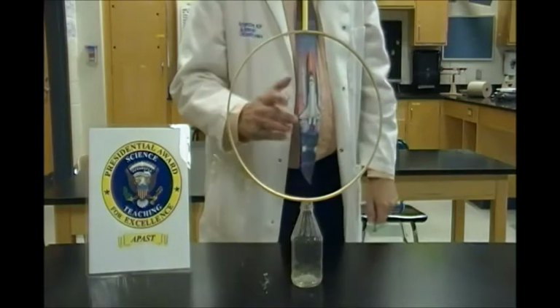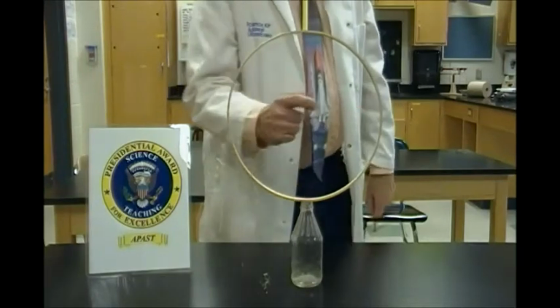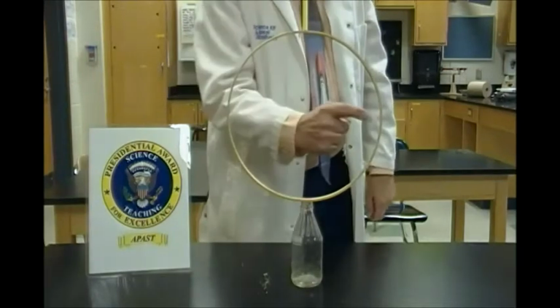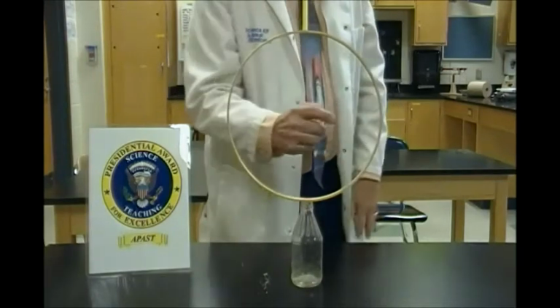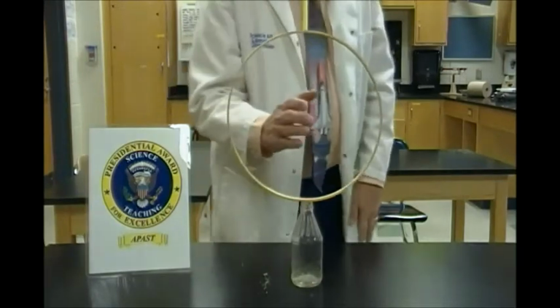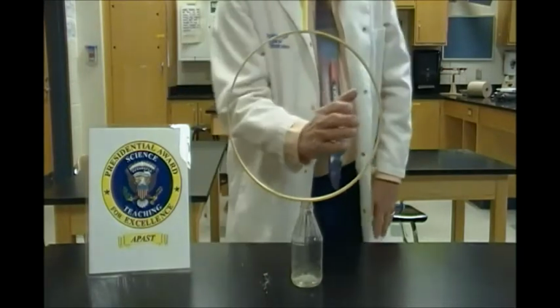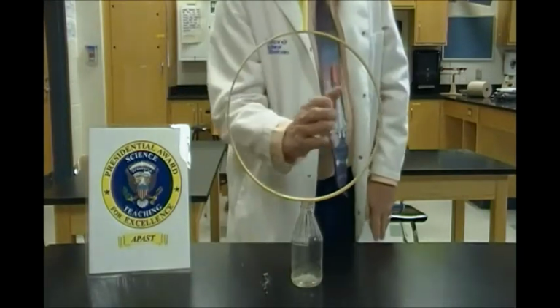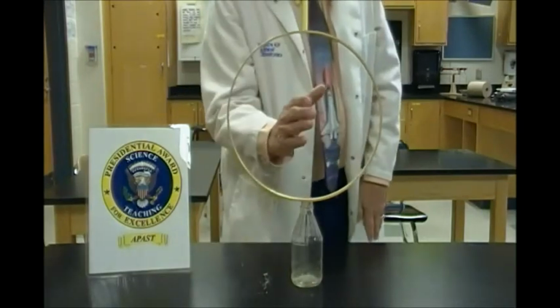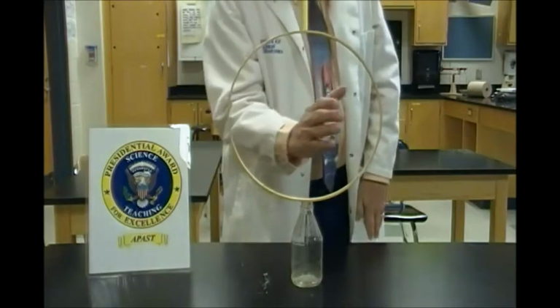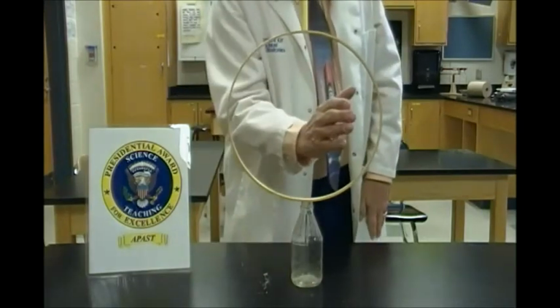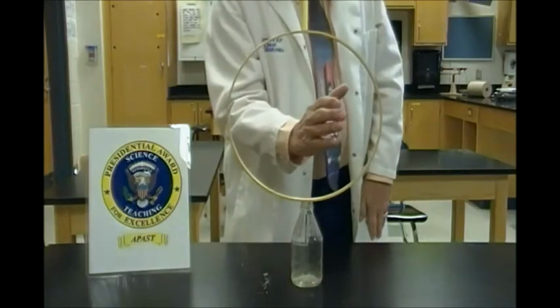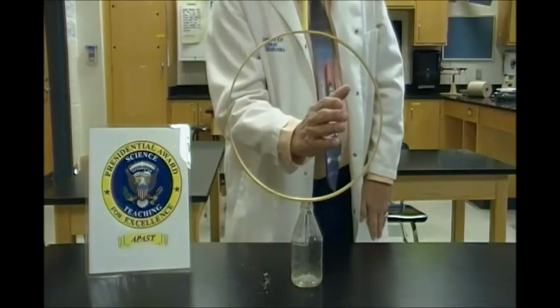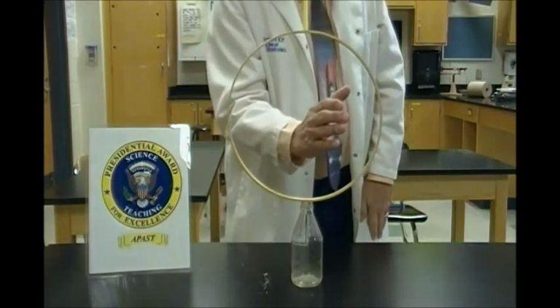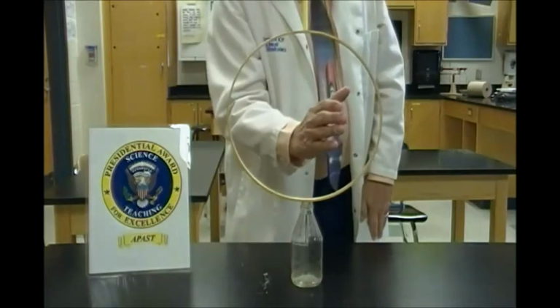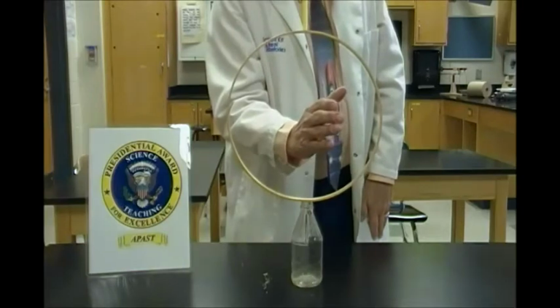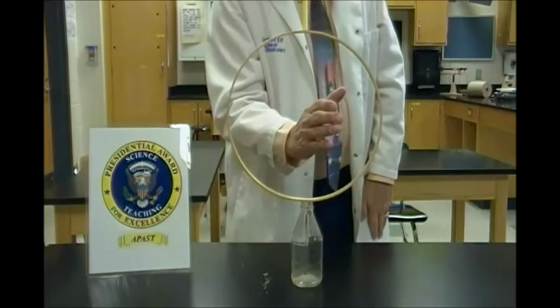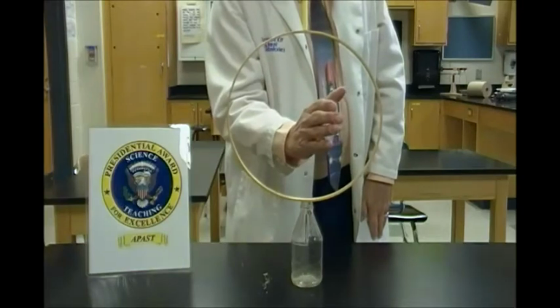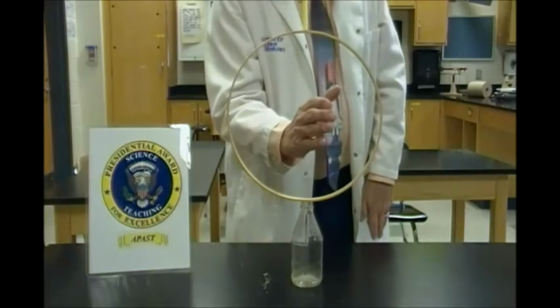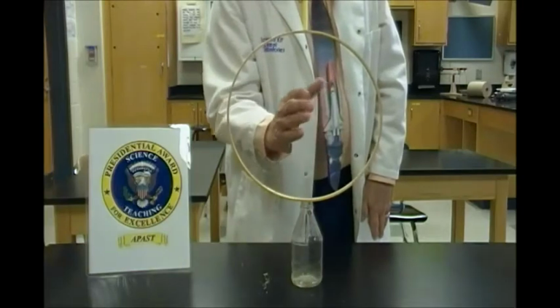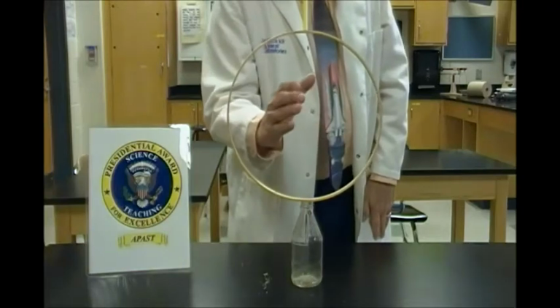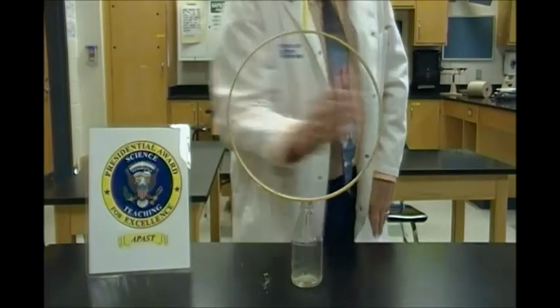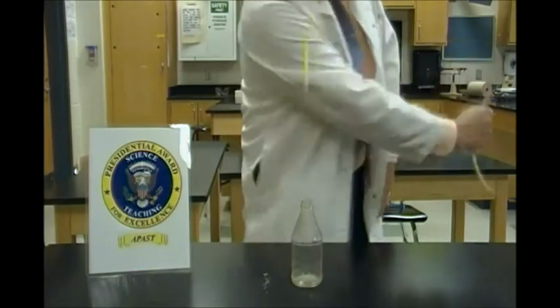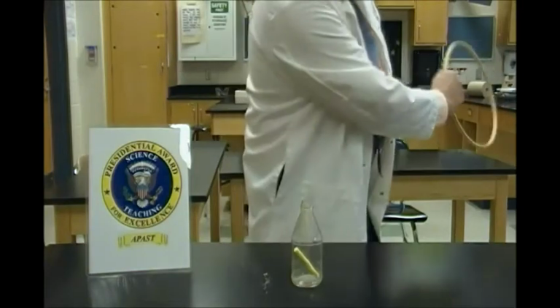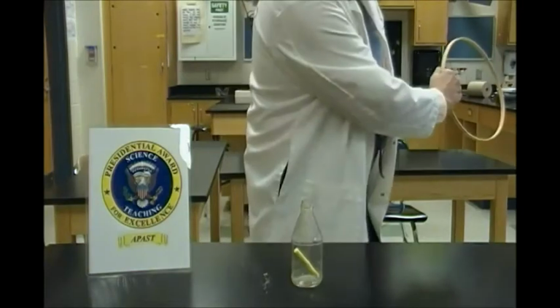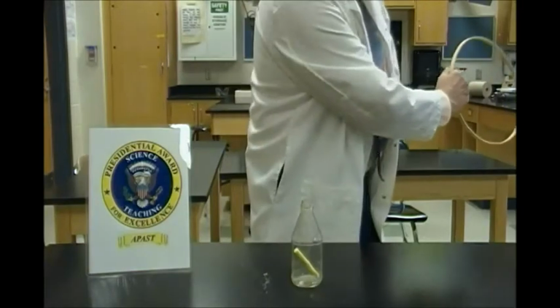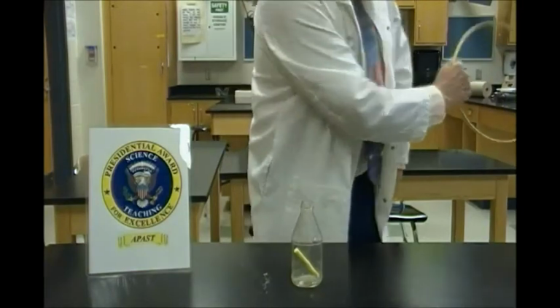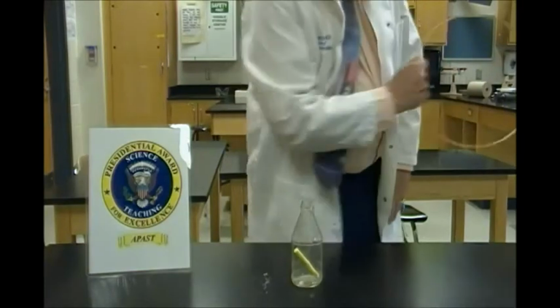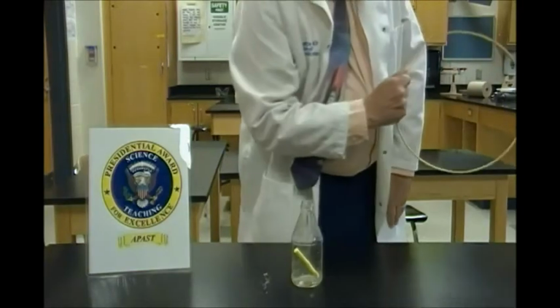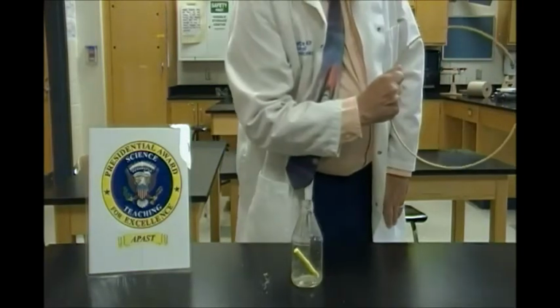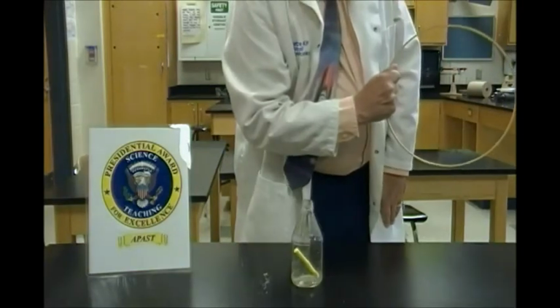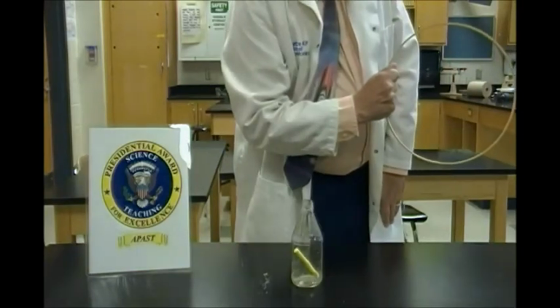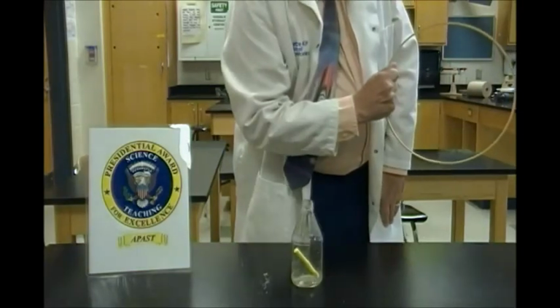Let's do it again. Three, two, one, go! Right into the bottom.